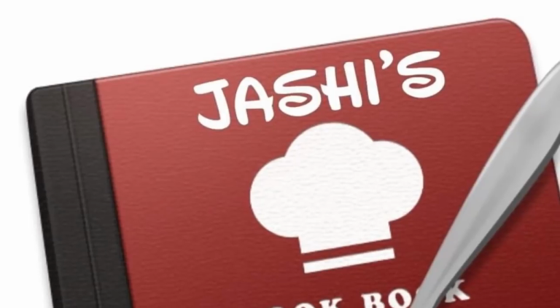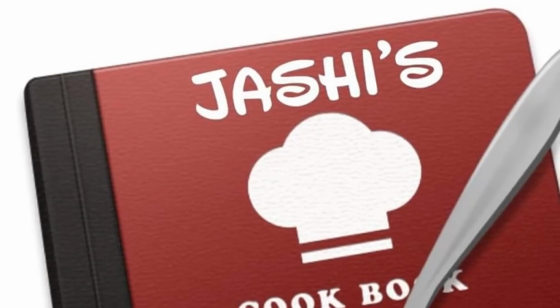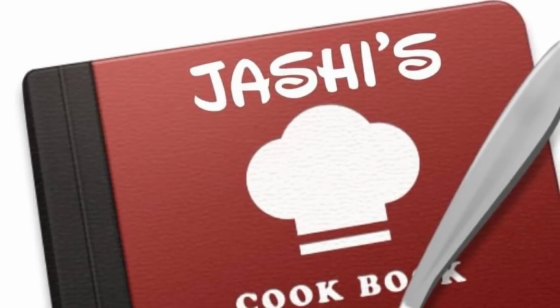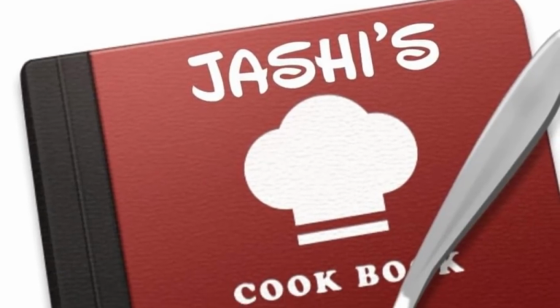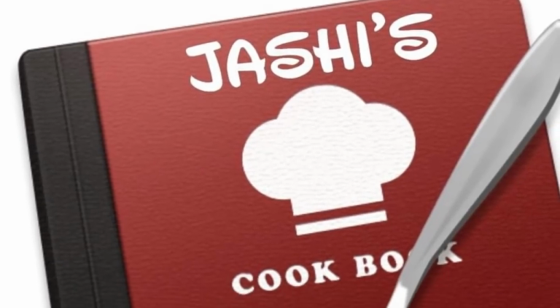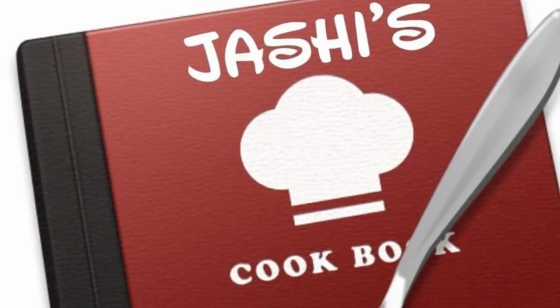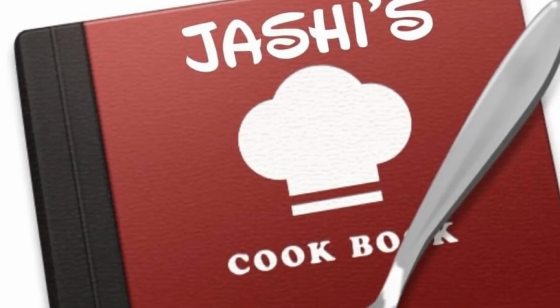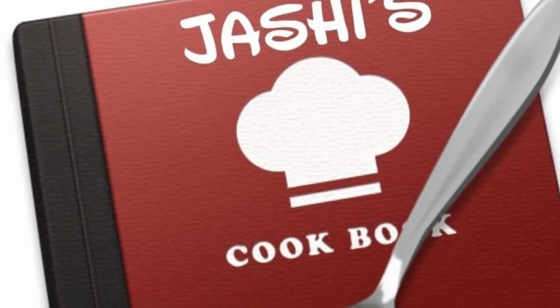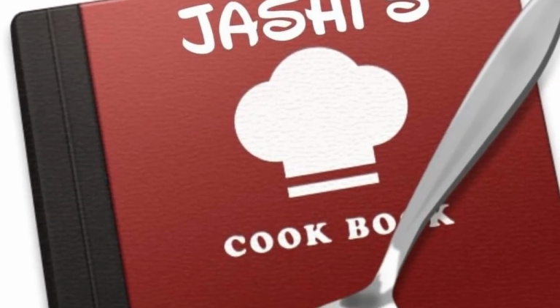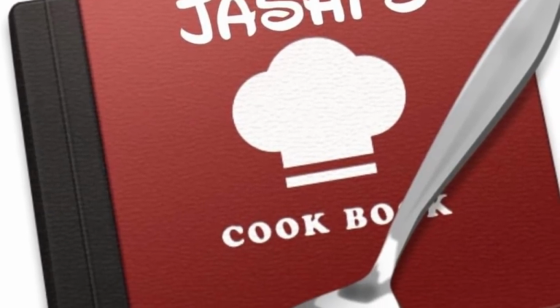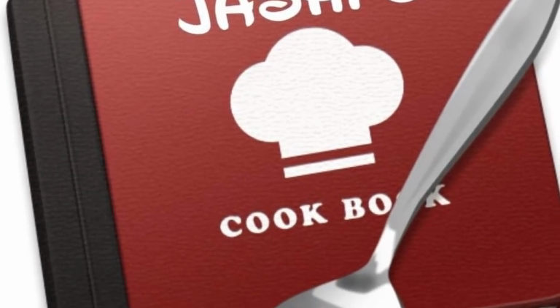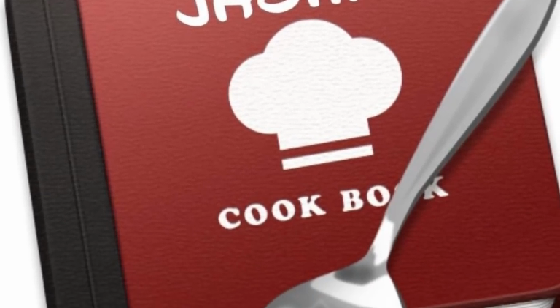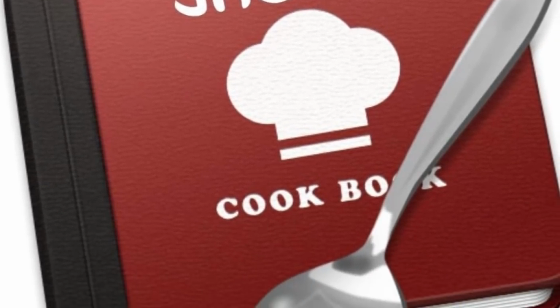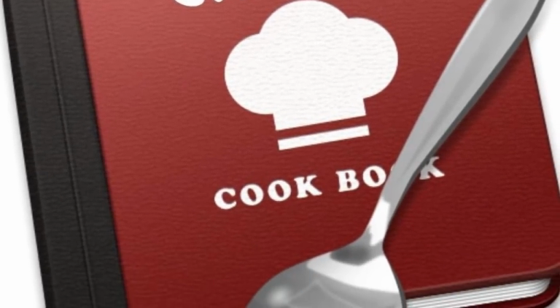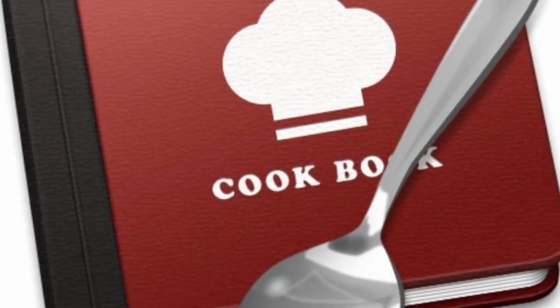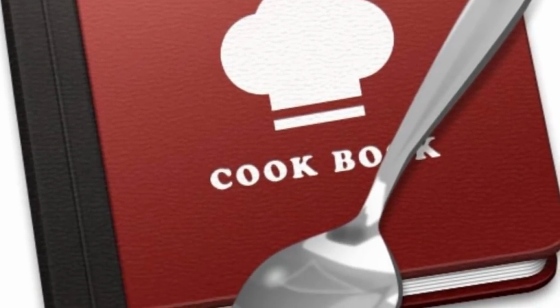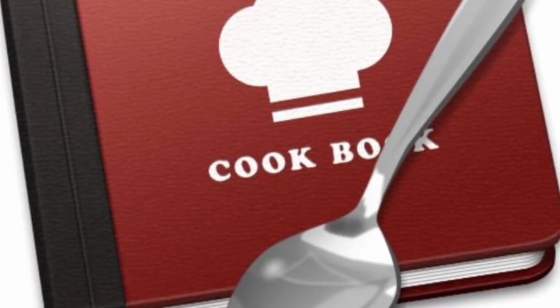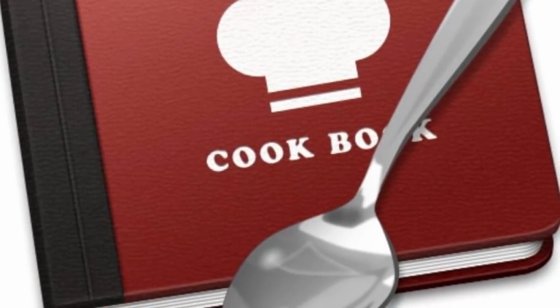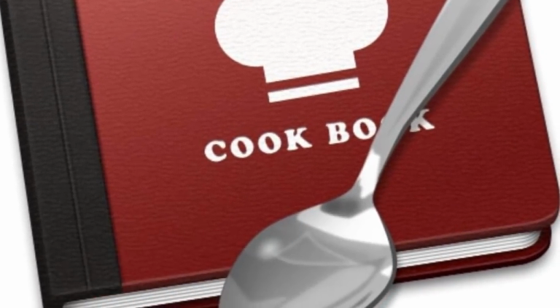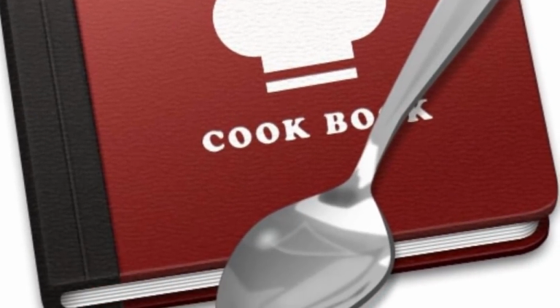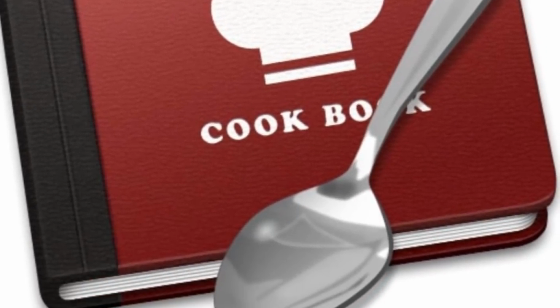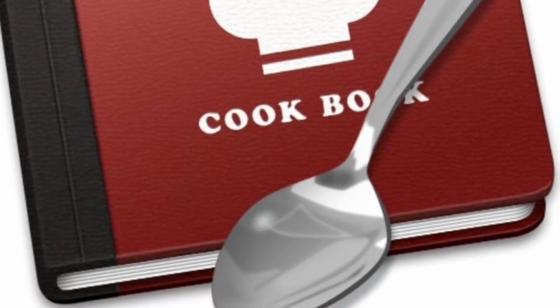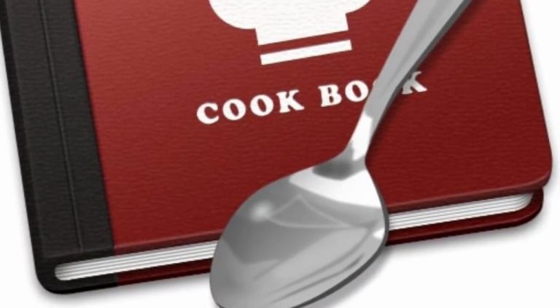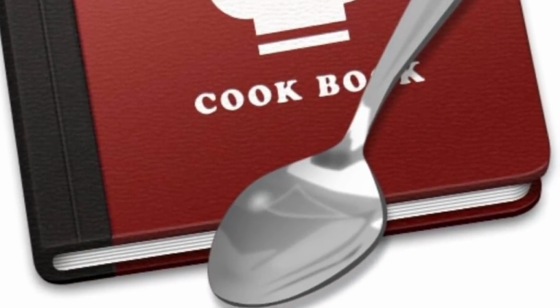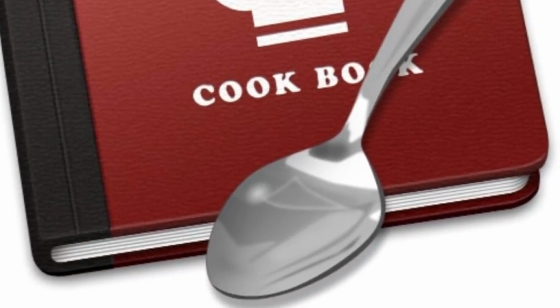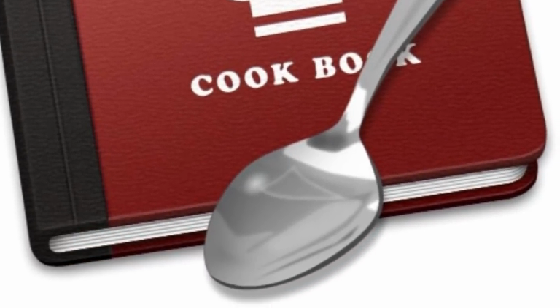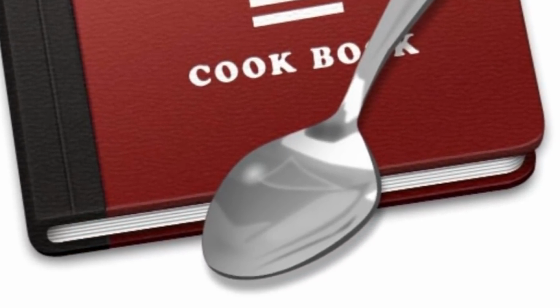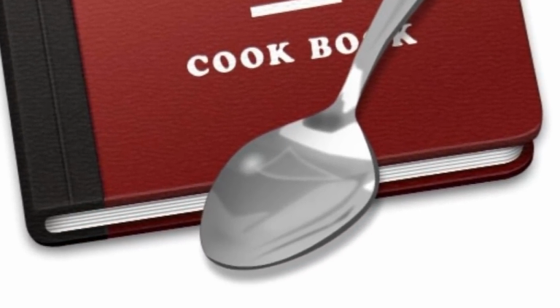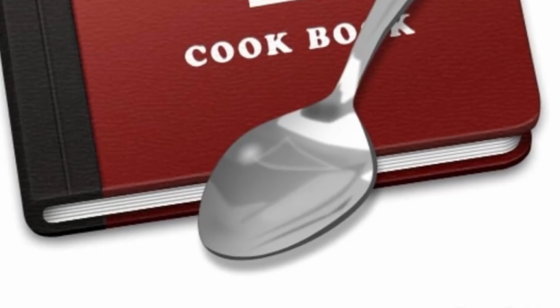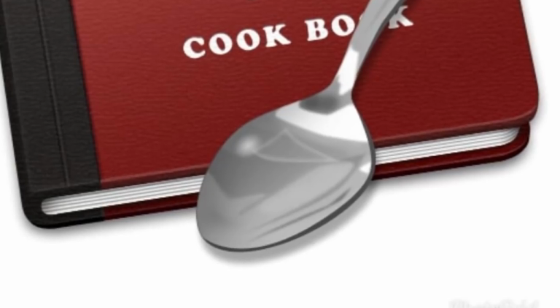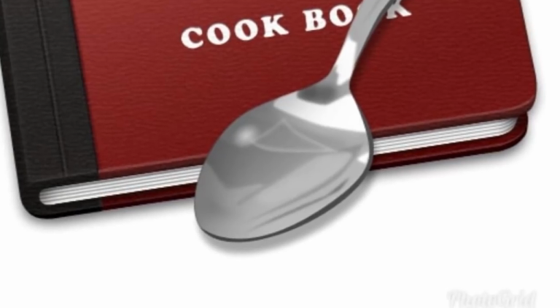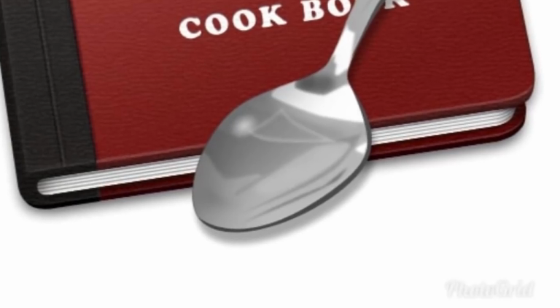Hello friends, Assalamualaikum! Welcome back to Joshi's Cookbook.